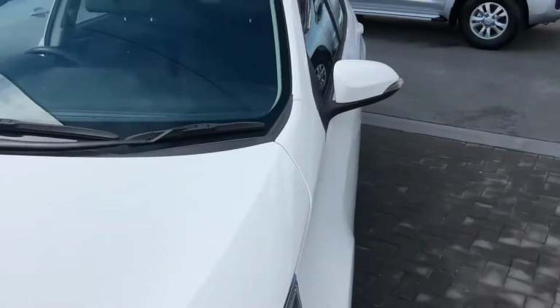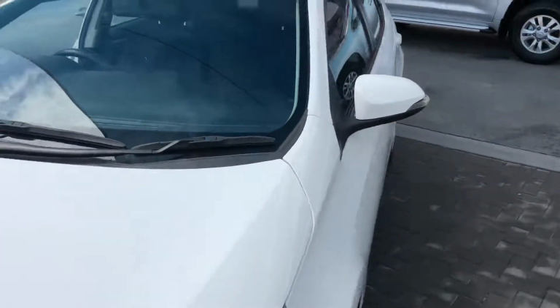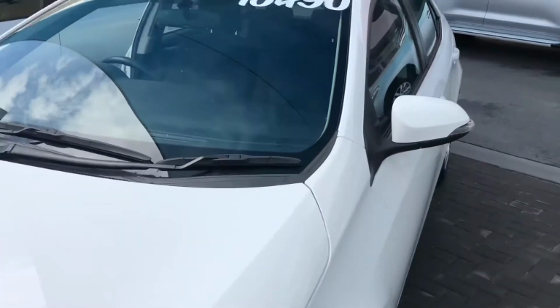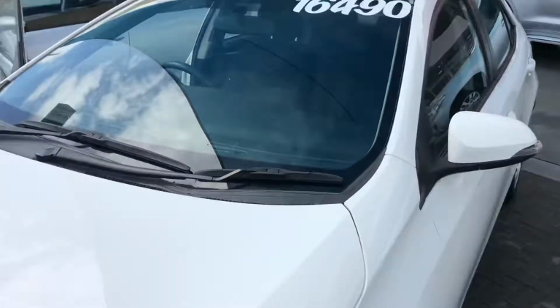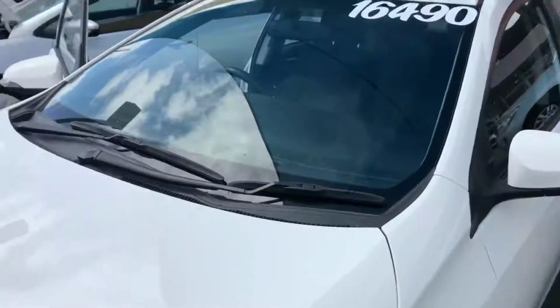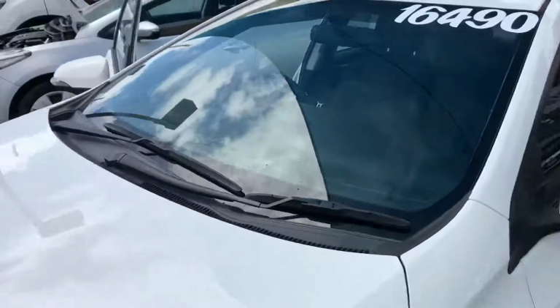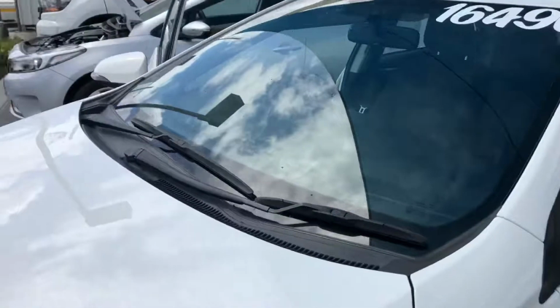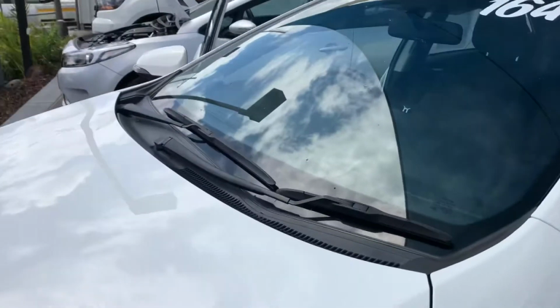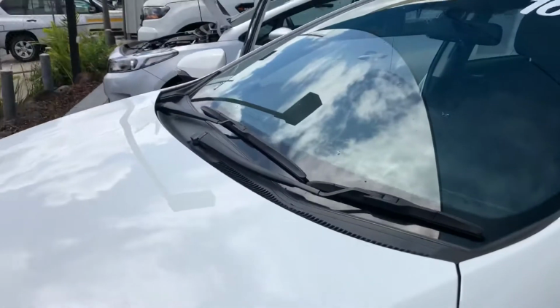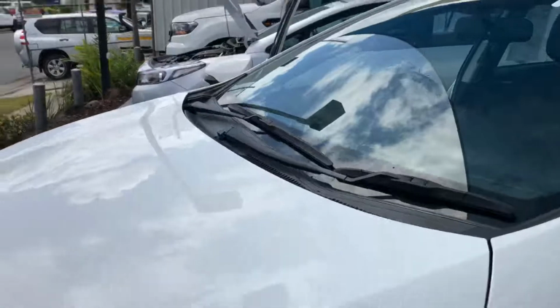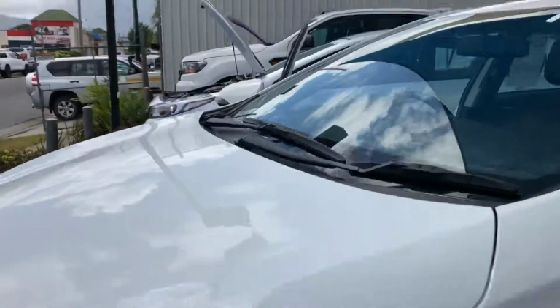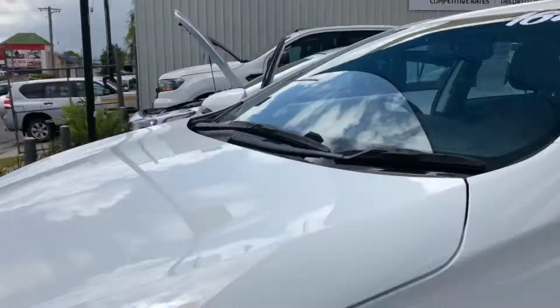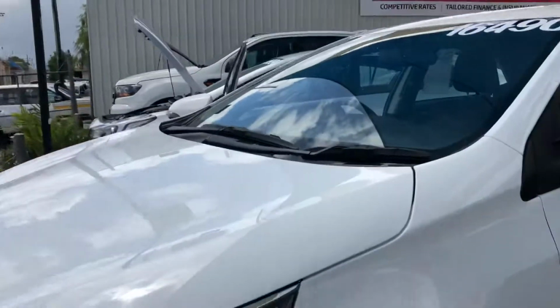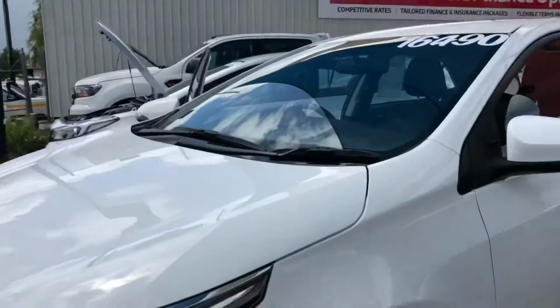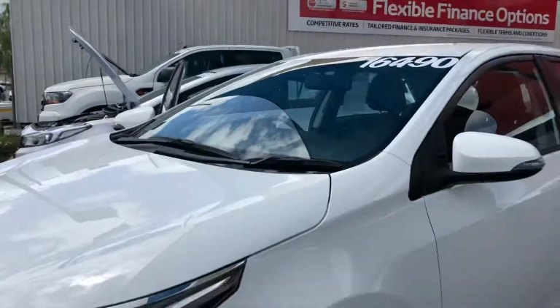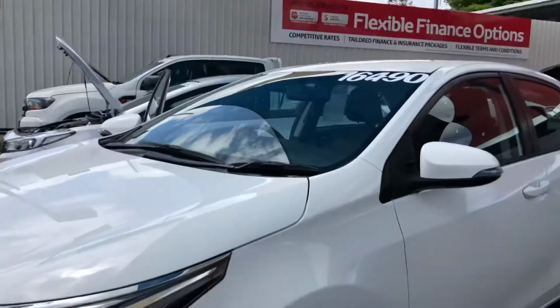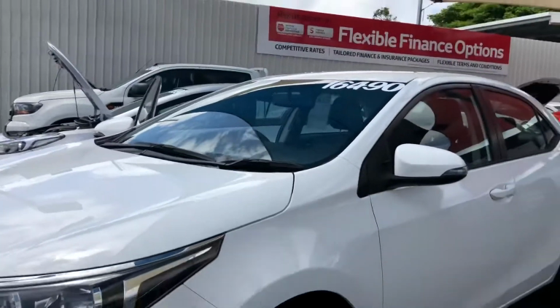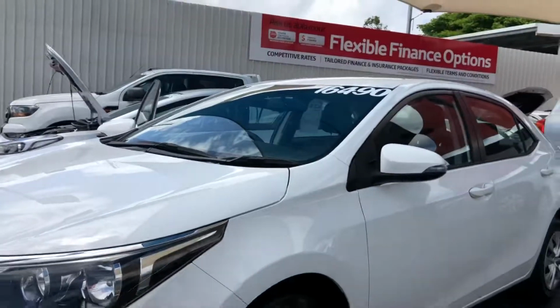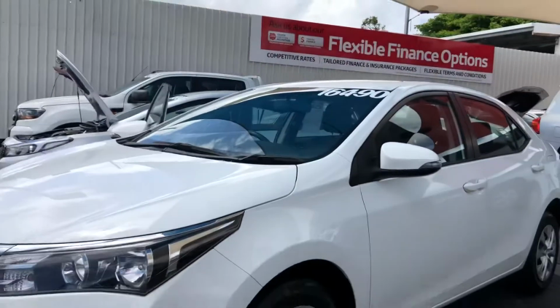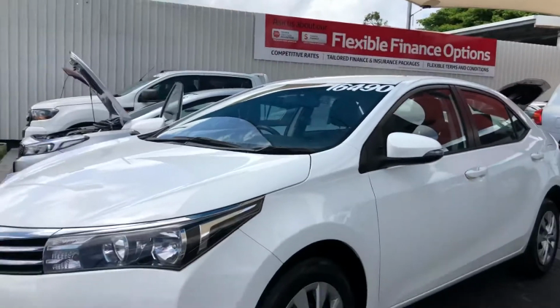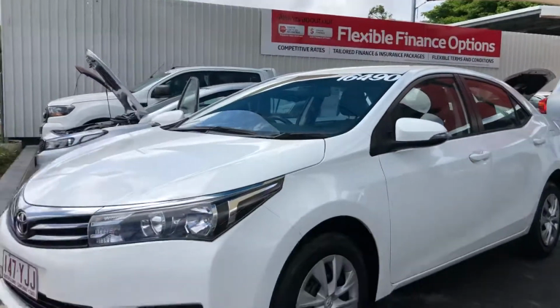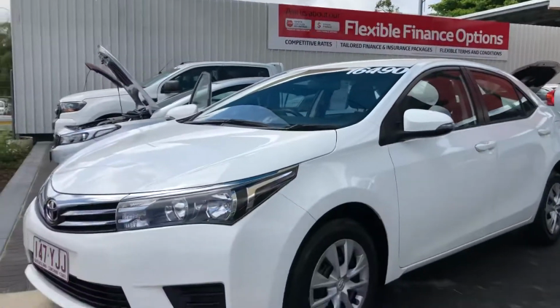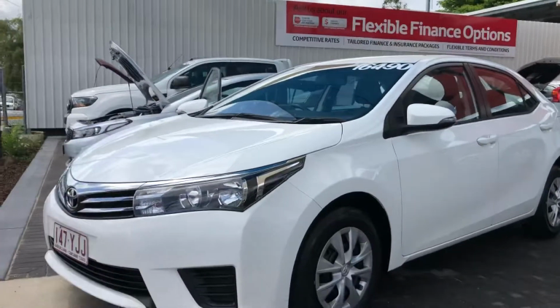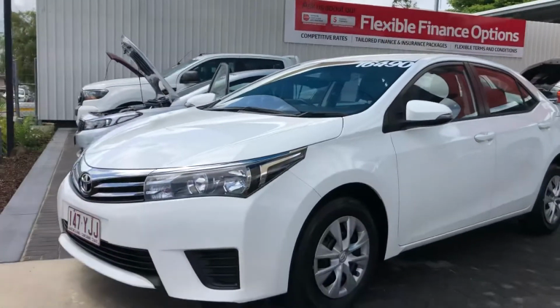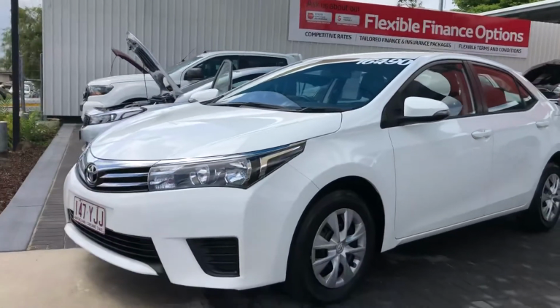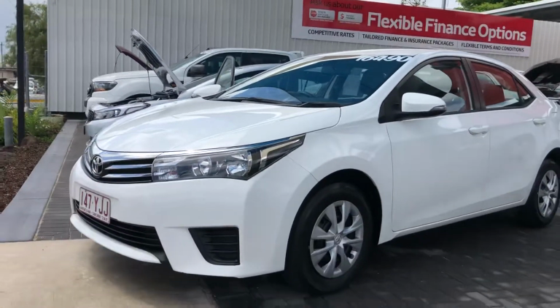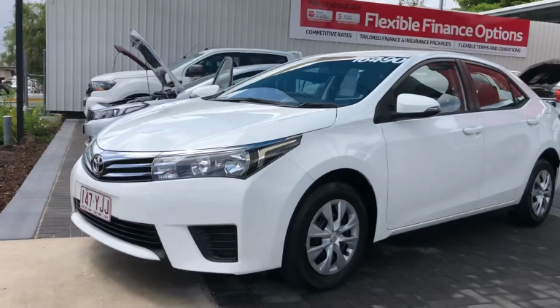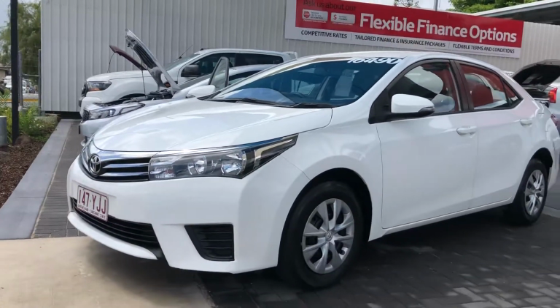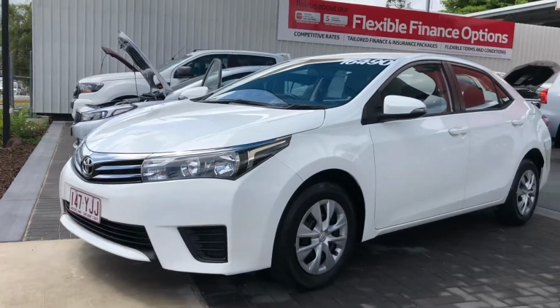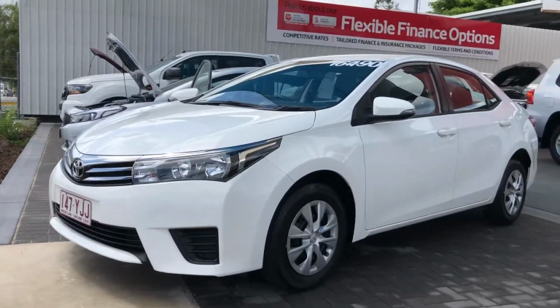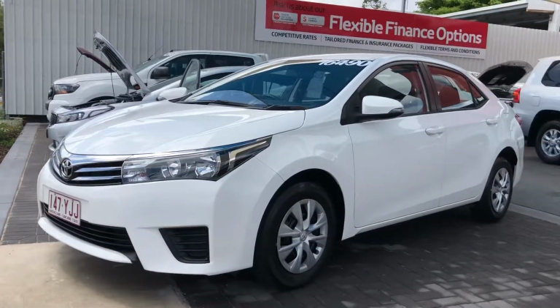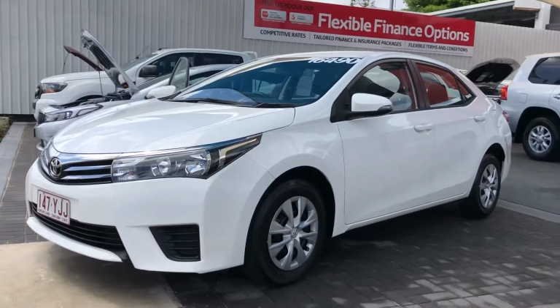Thanks for watching. I hope you enjoyed the video and got a better insight into the Corolla. Looking forward to talking to you soon.